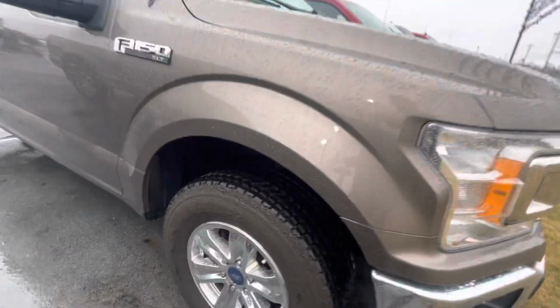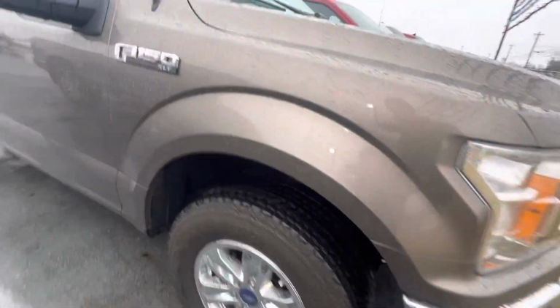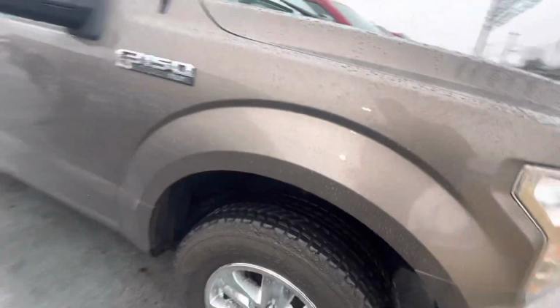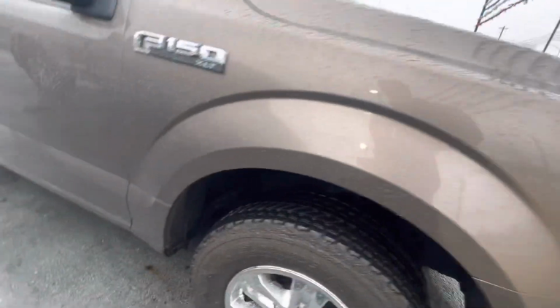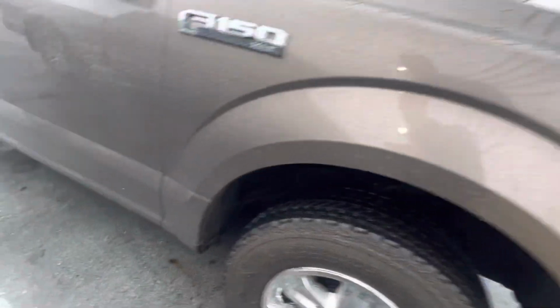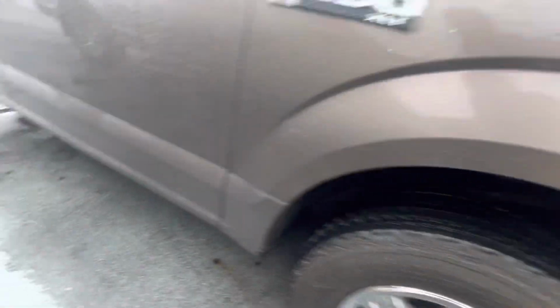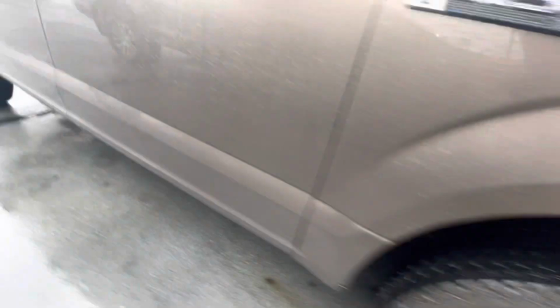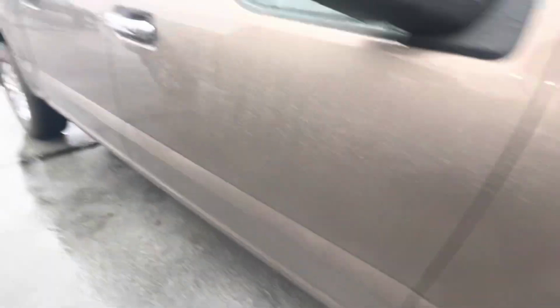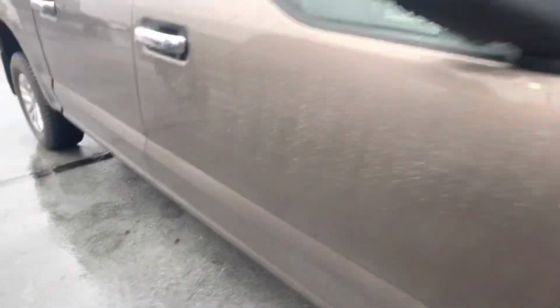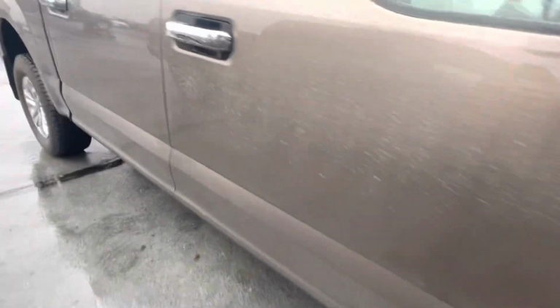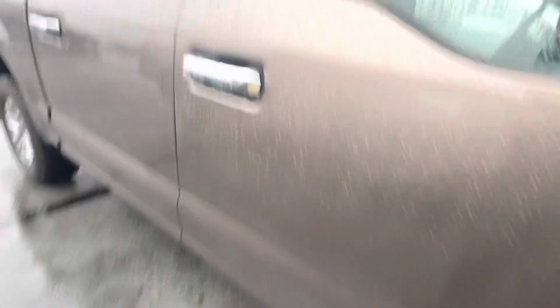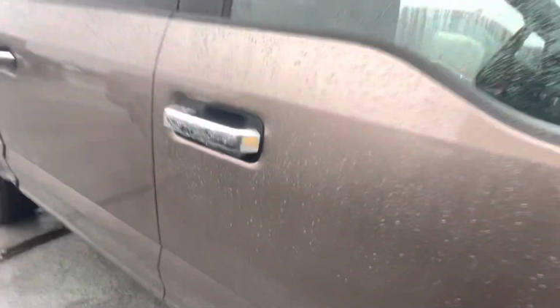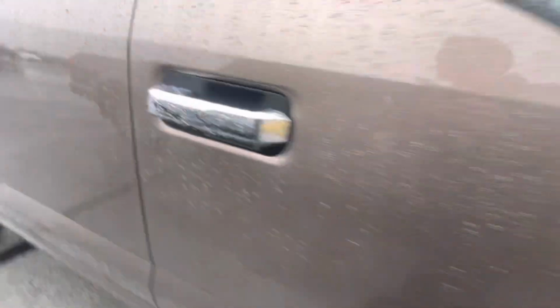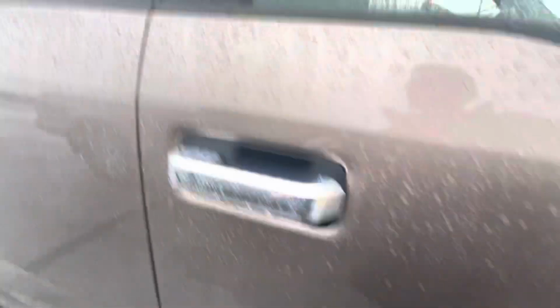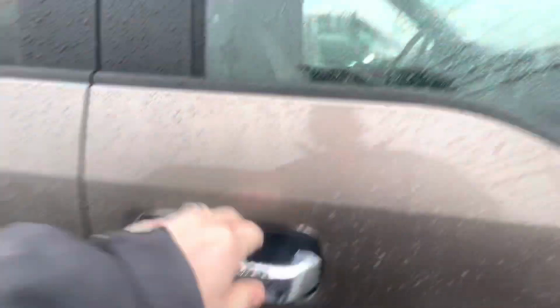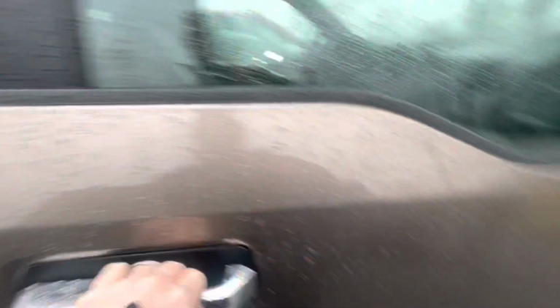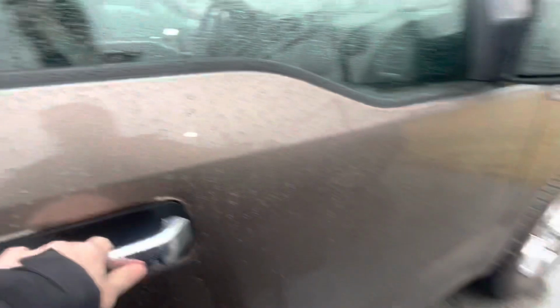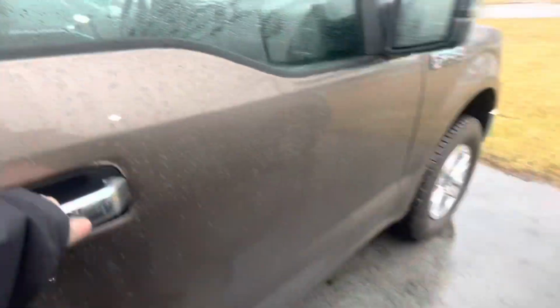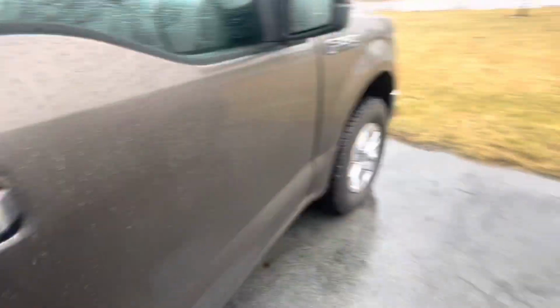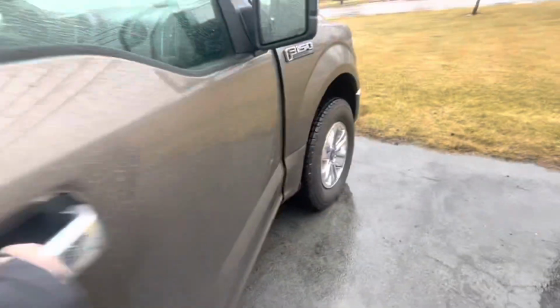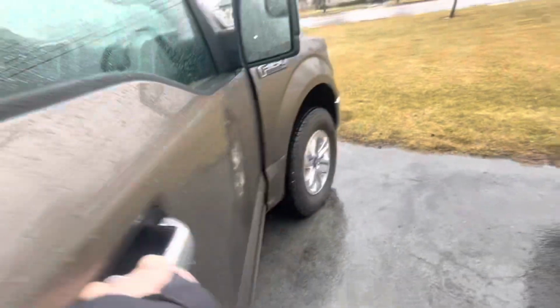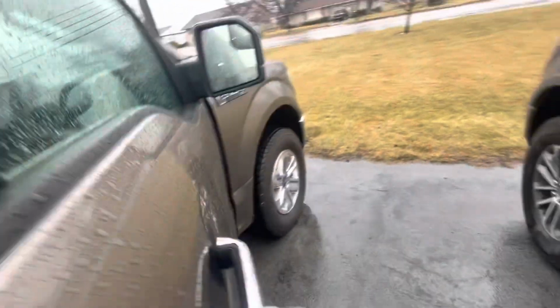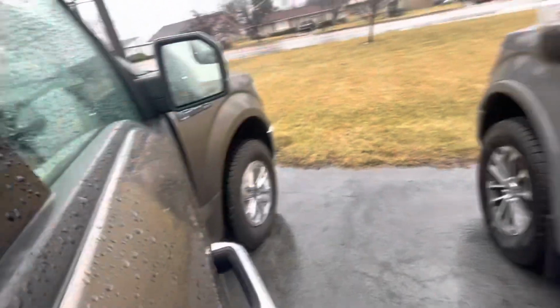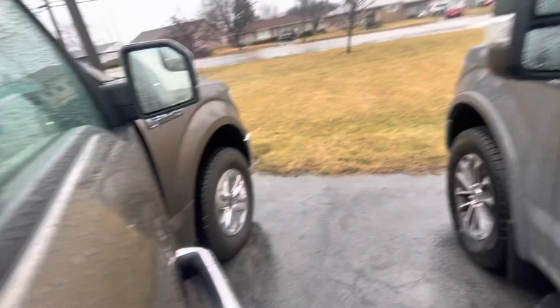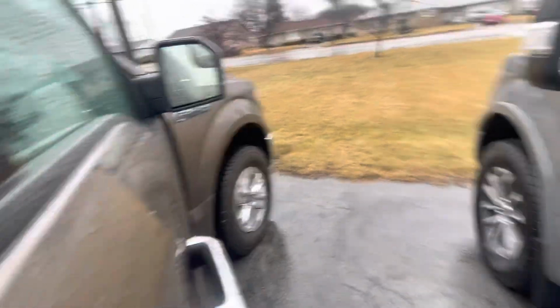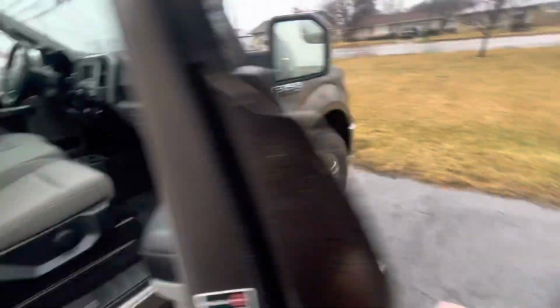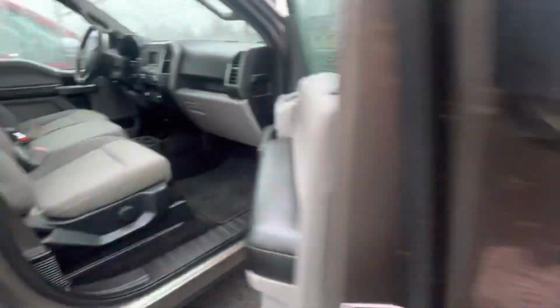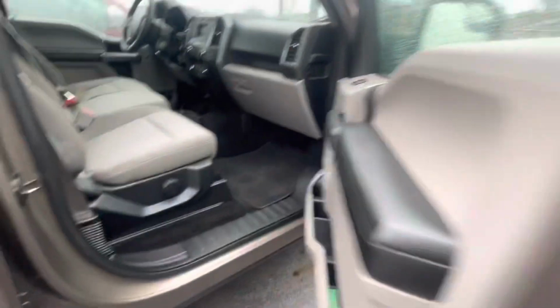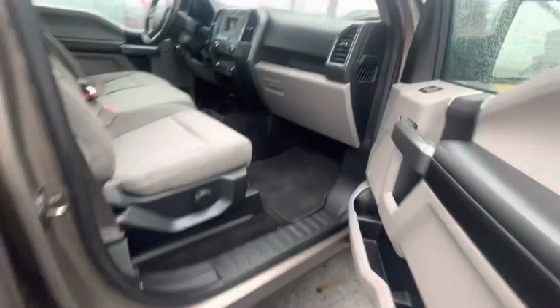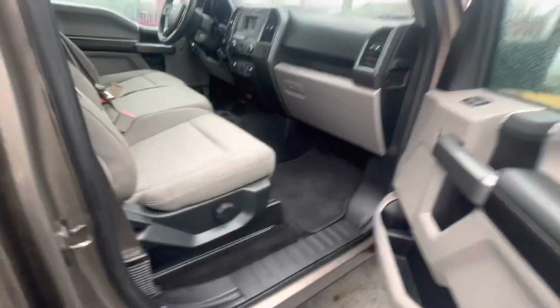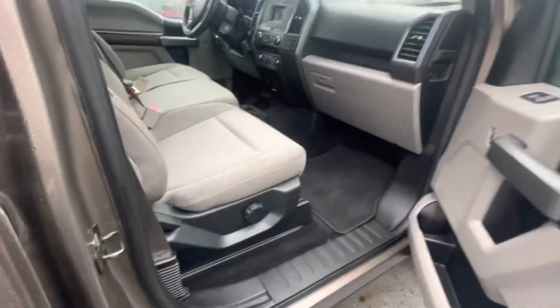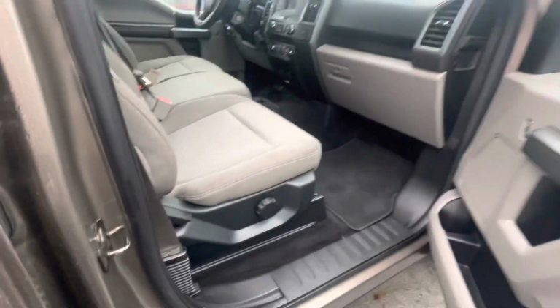Body-wise, obviously post-2015, so you do get an aluminum body.